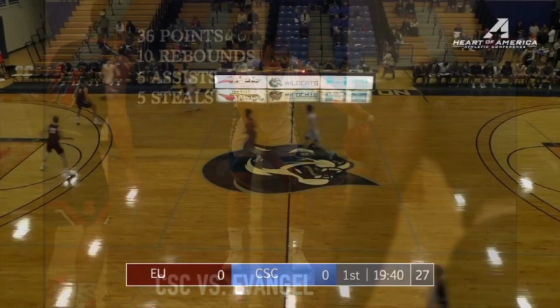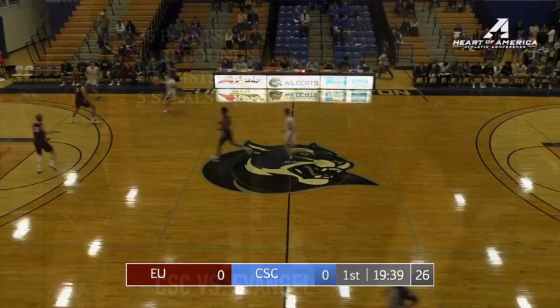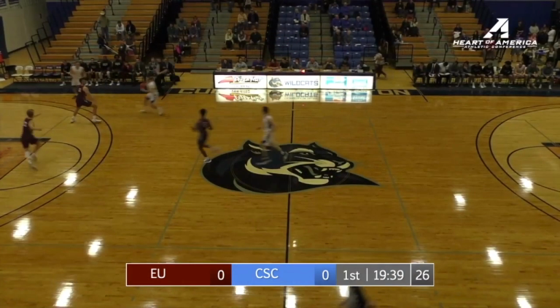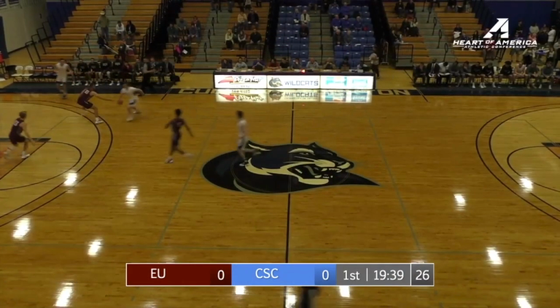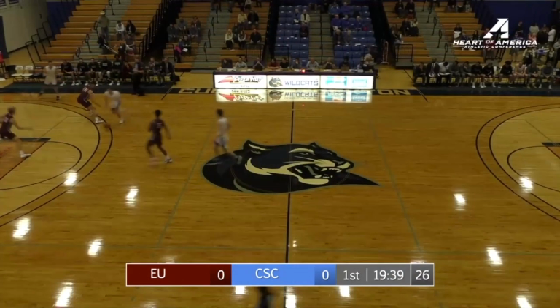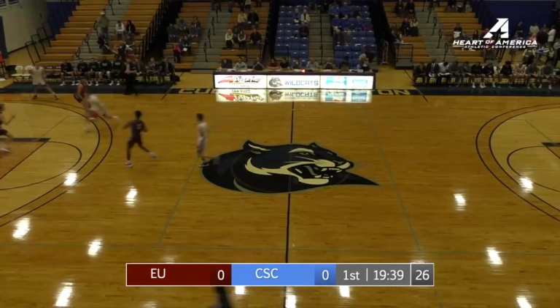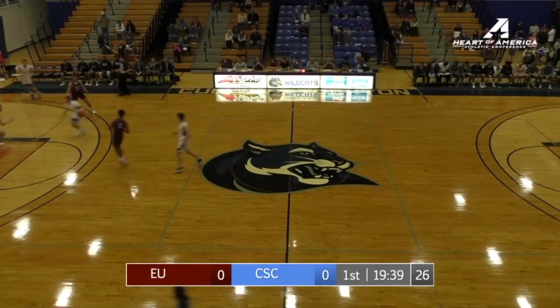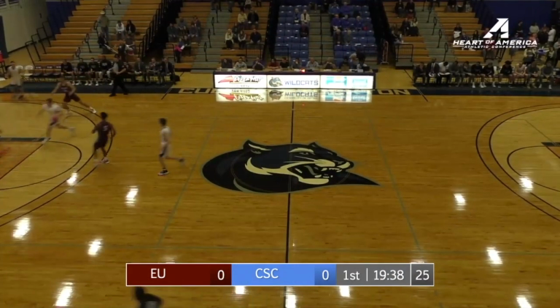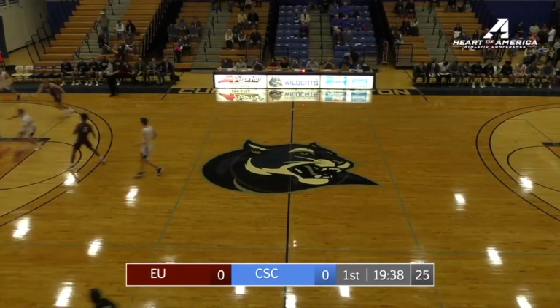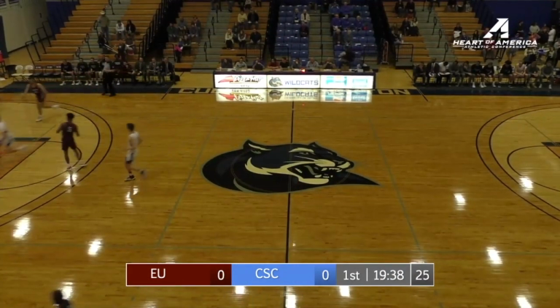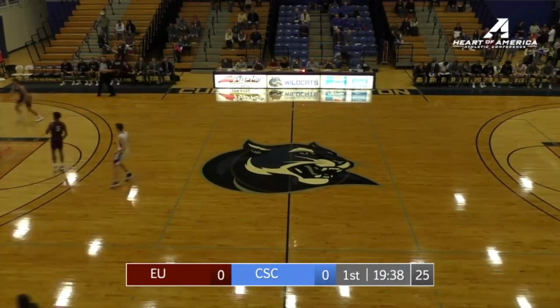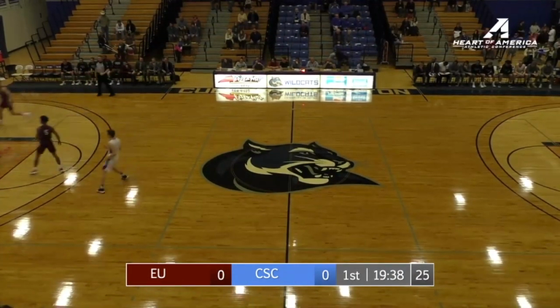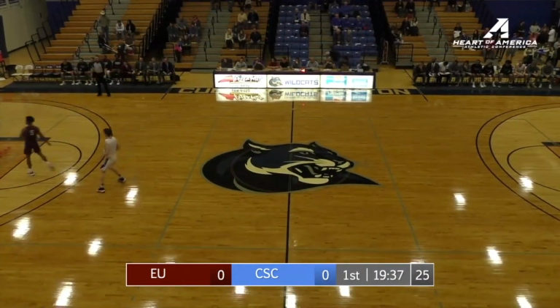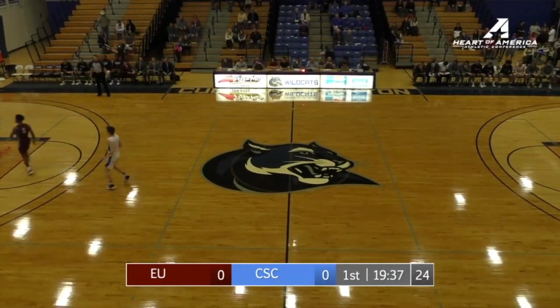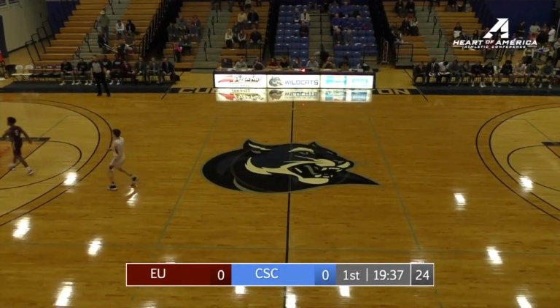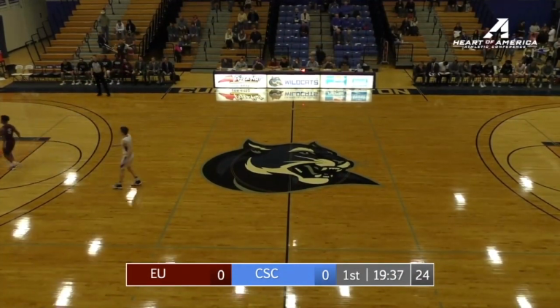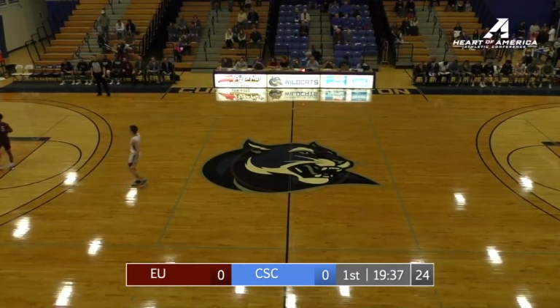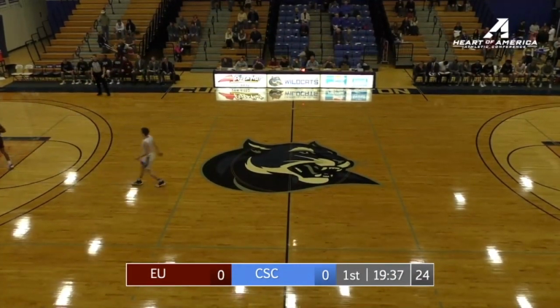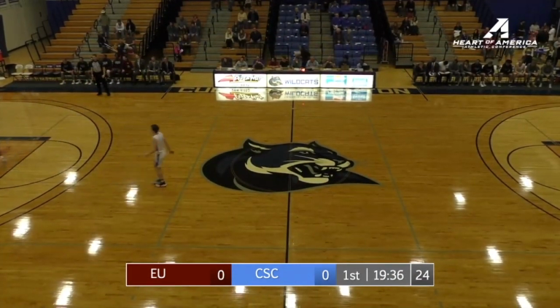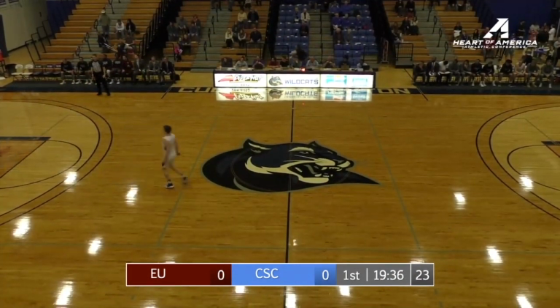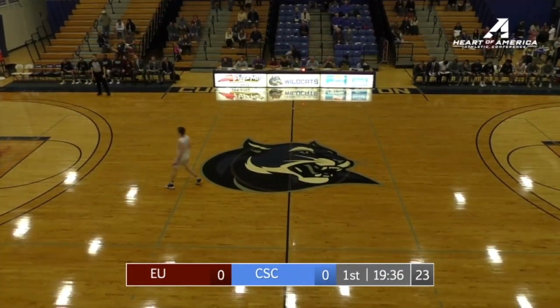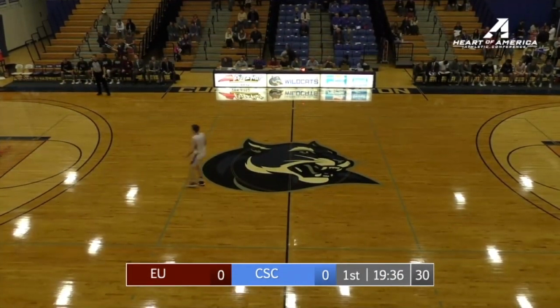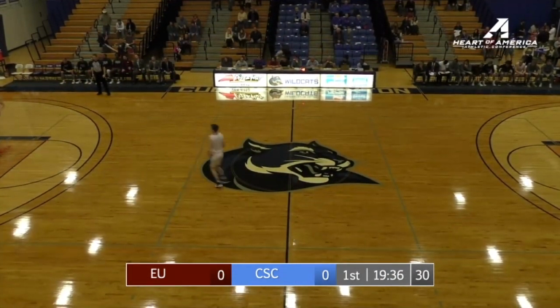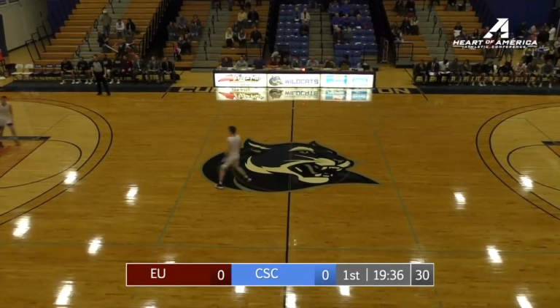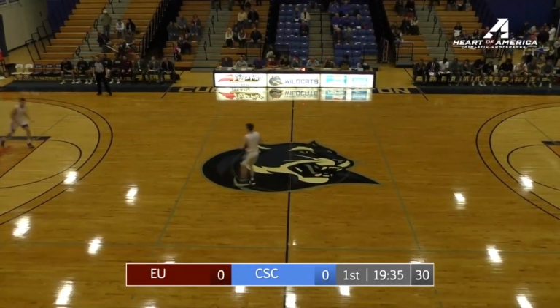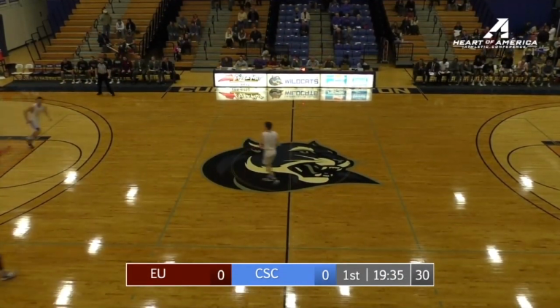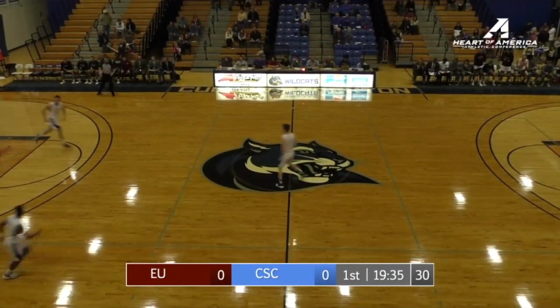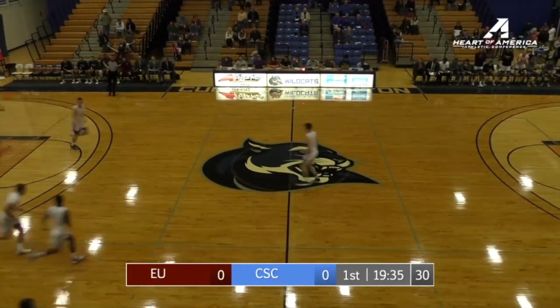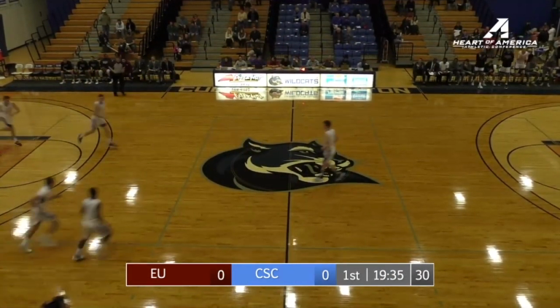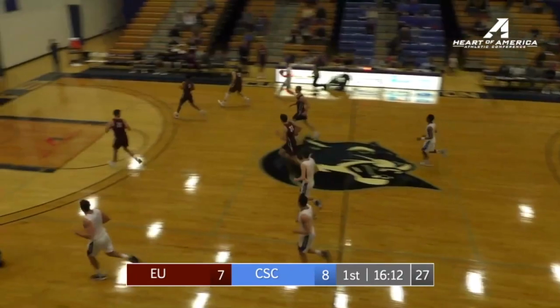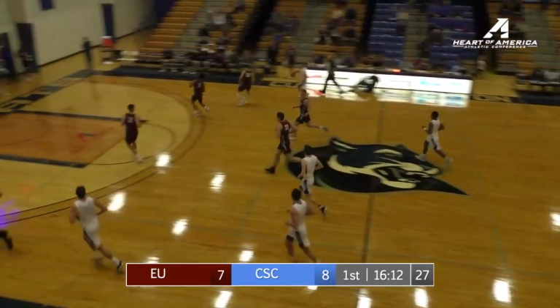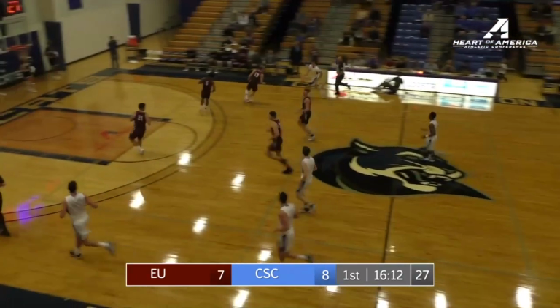Byers brings it up, nice, cross over the lane, little 15 footer, and it's good. Steal.